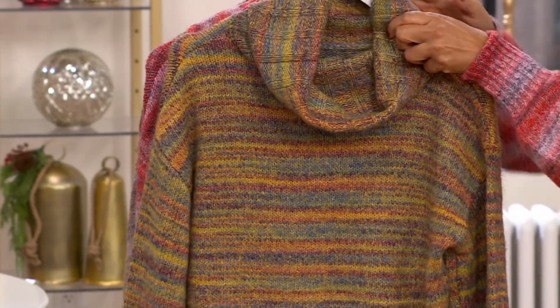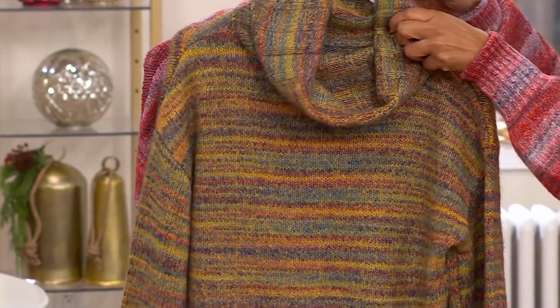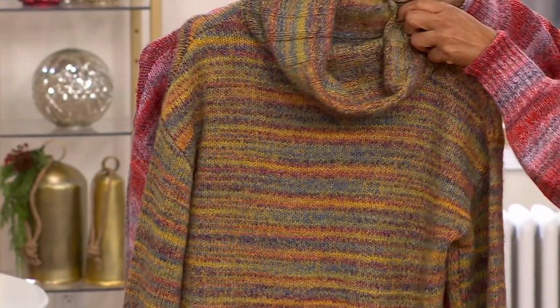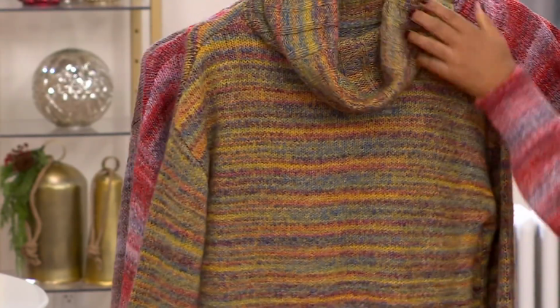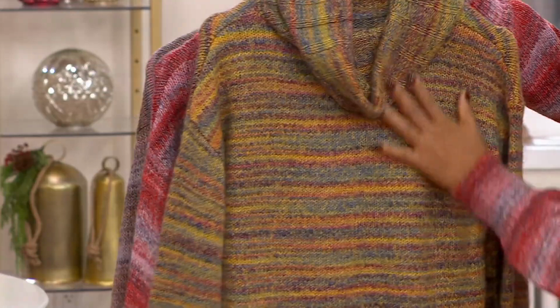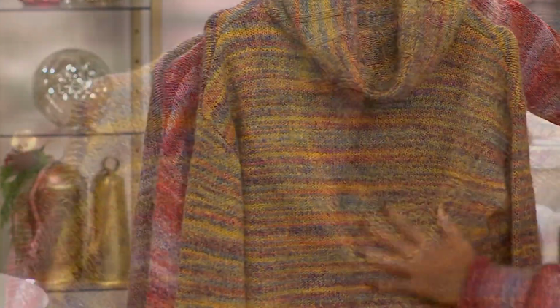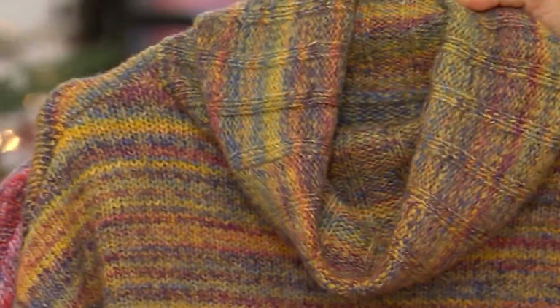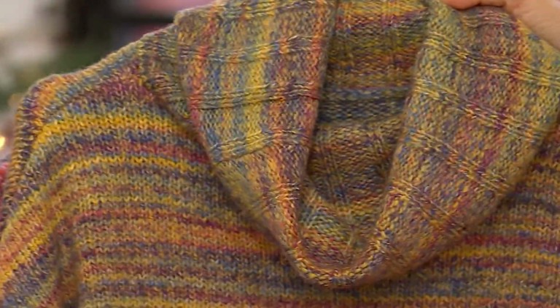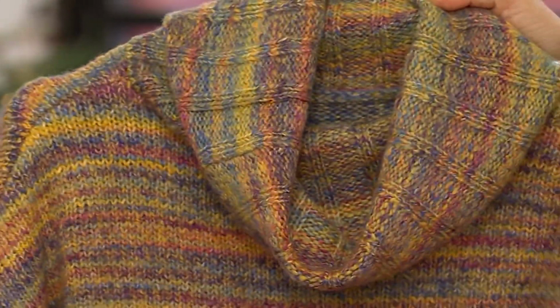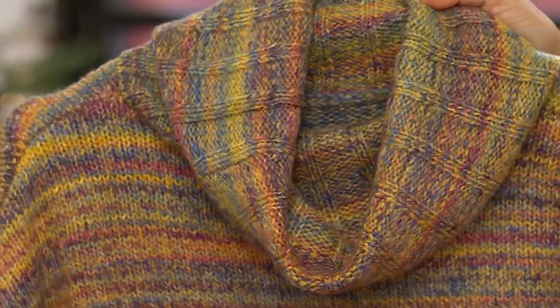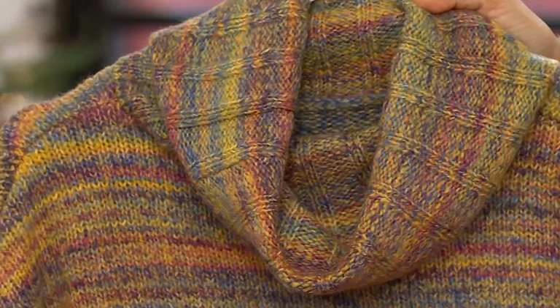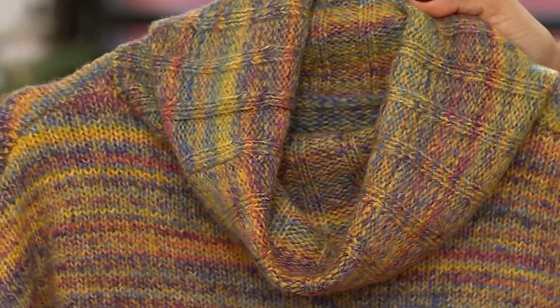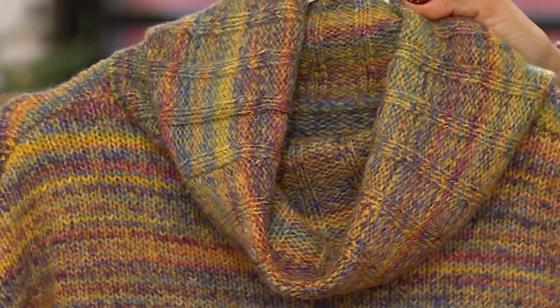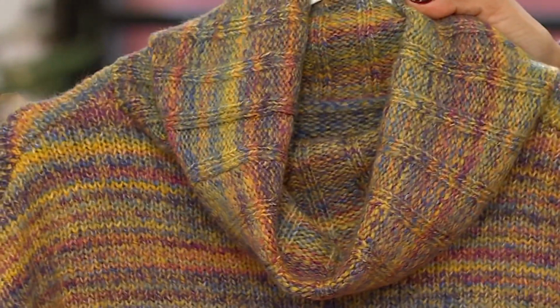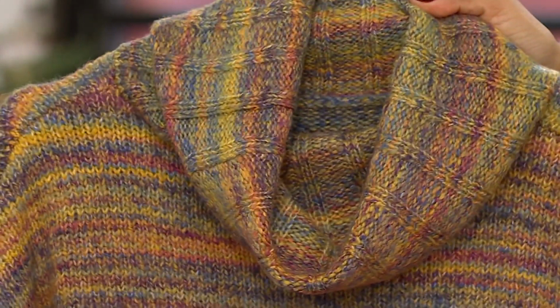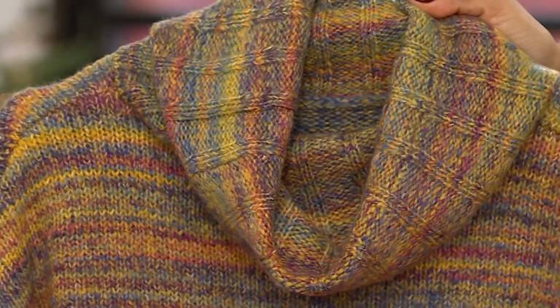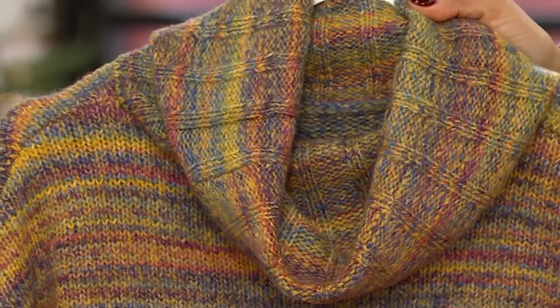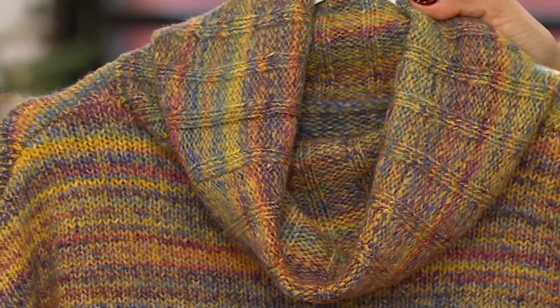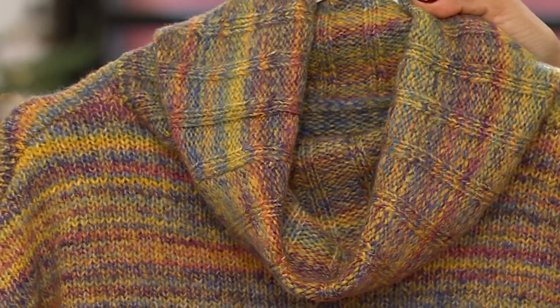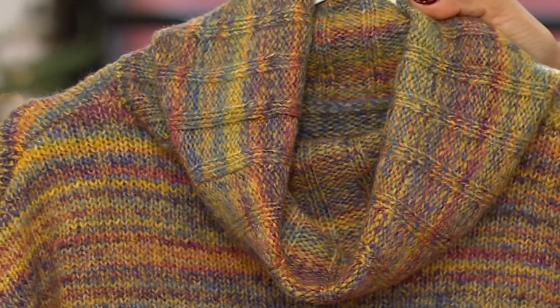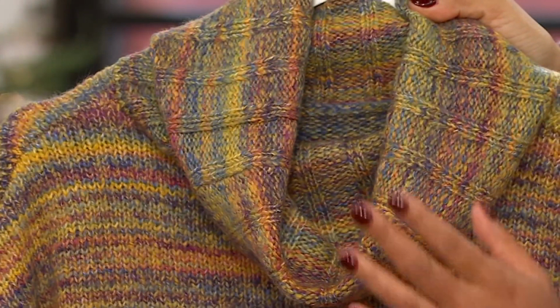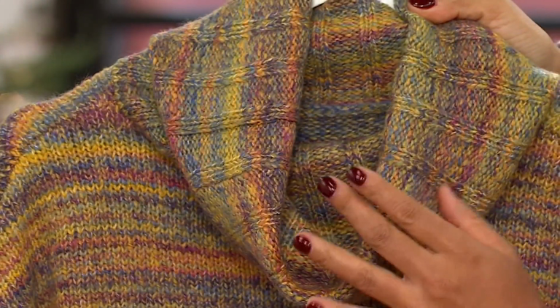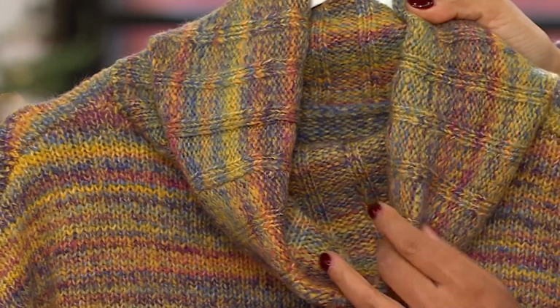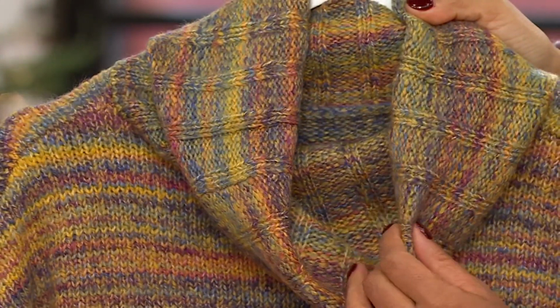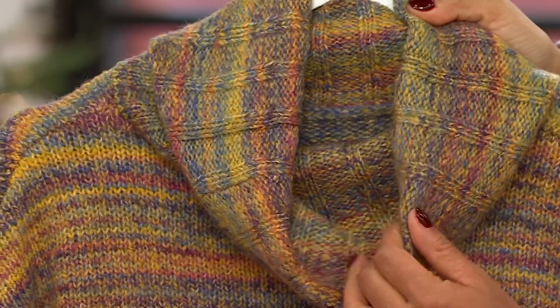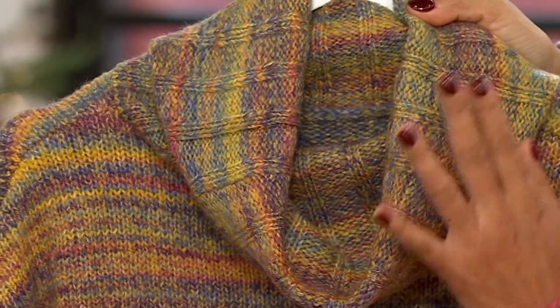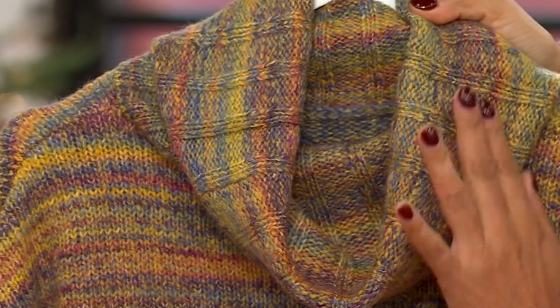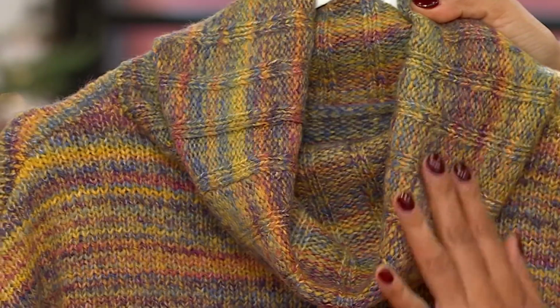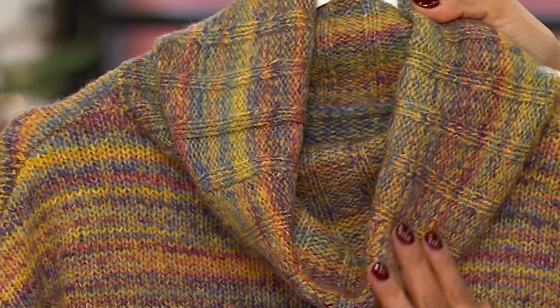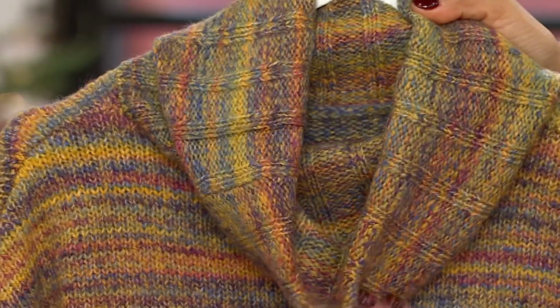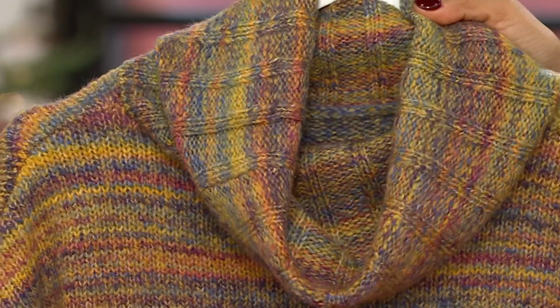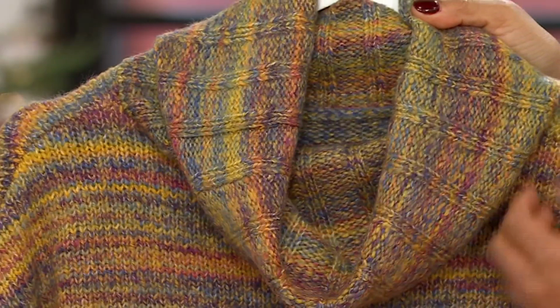Think about your spice cabinet — your saffrons, your cinnamons — but you've also got some reds and some blues running through there.